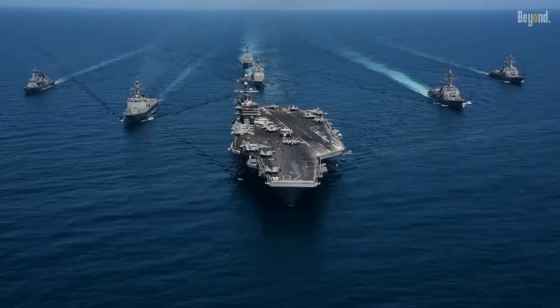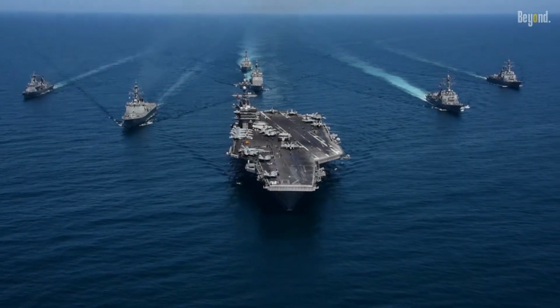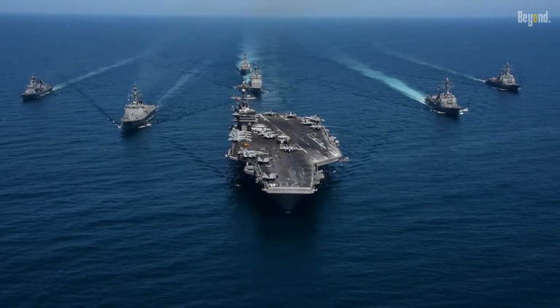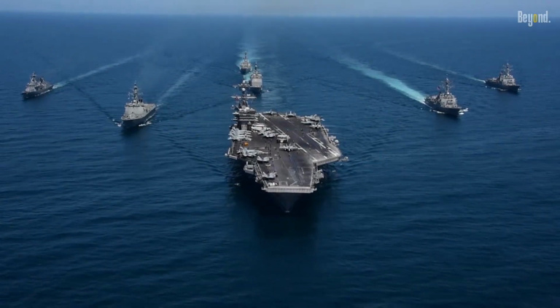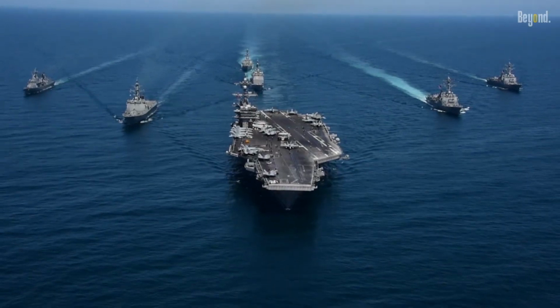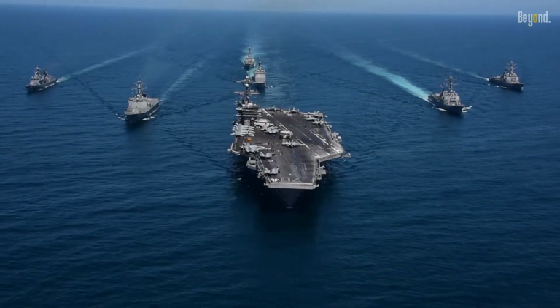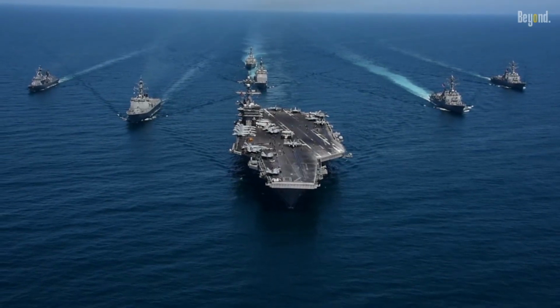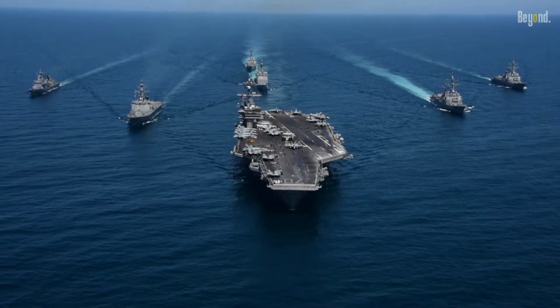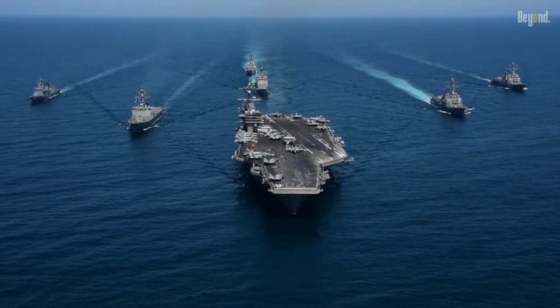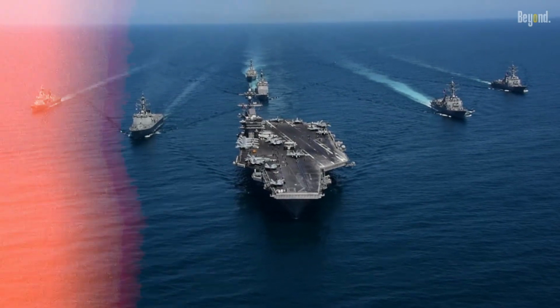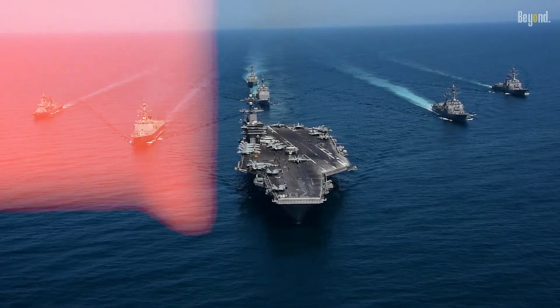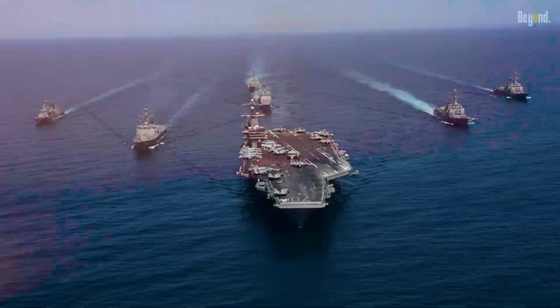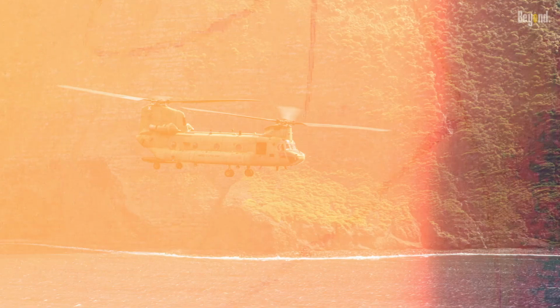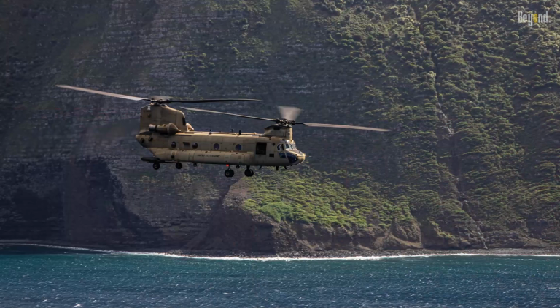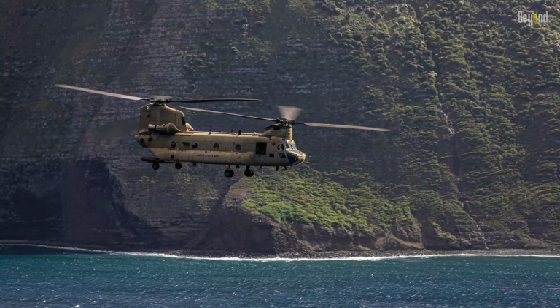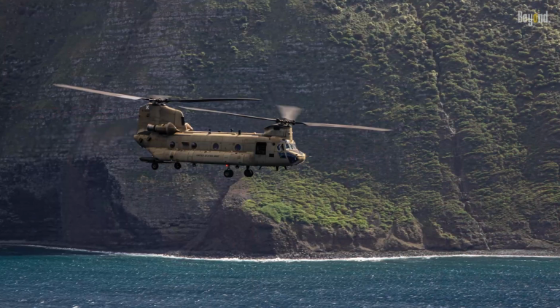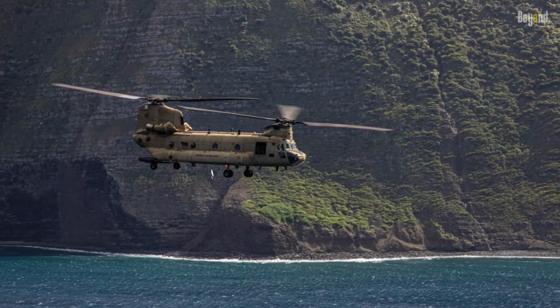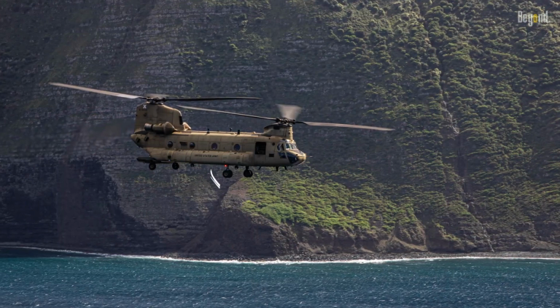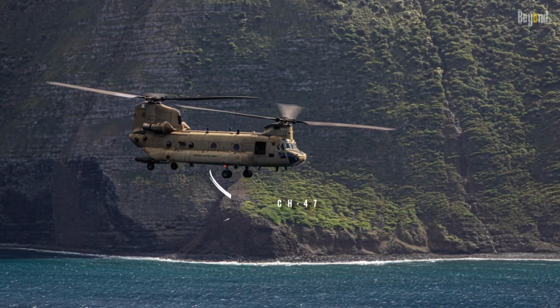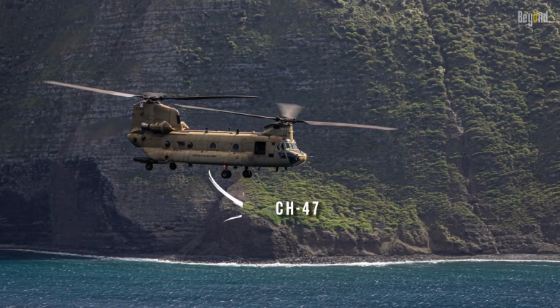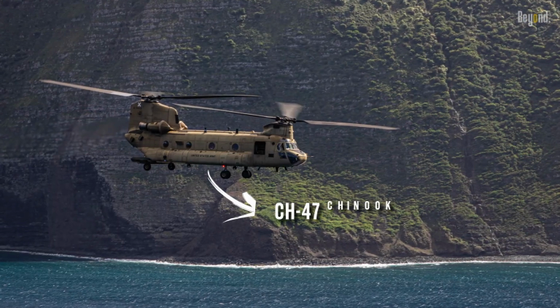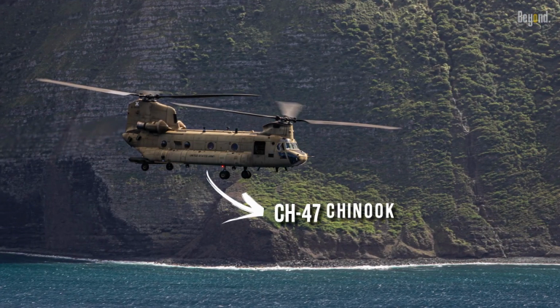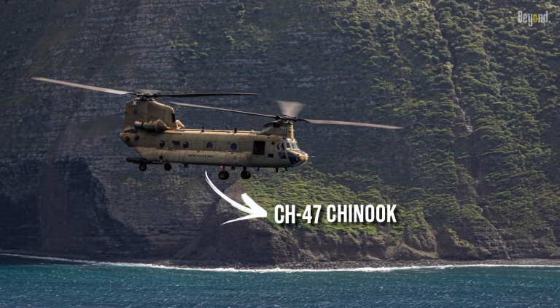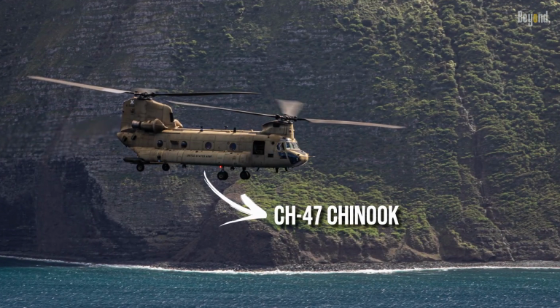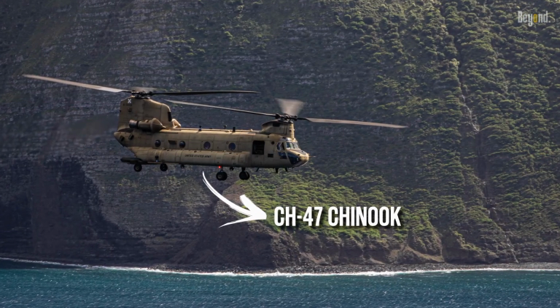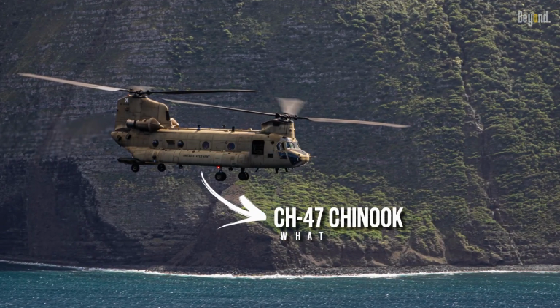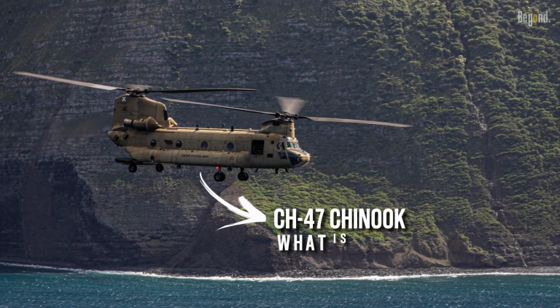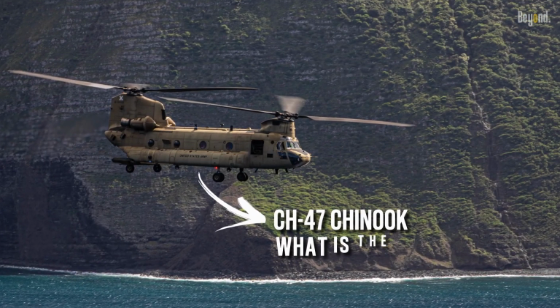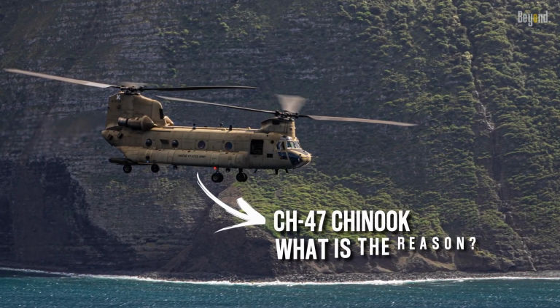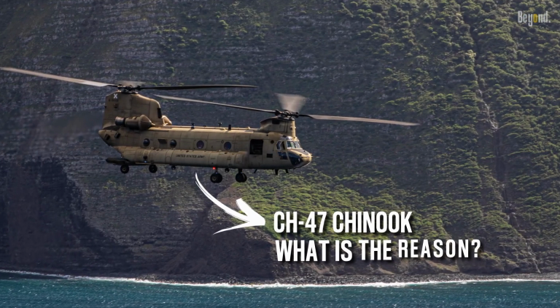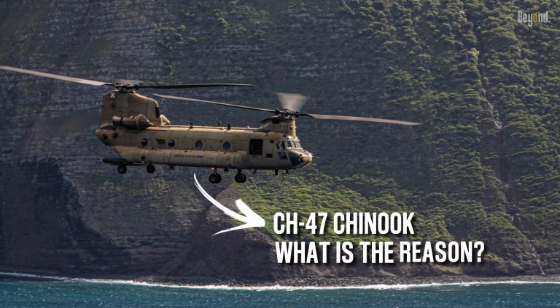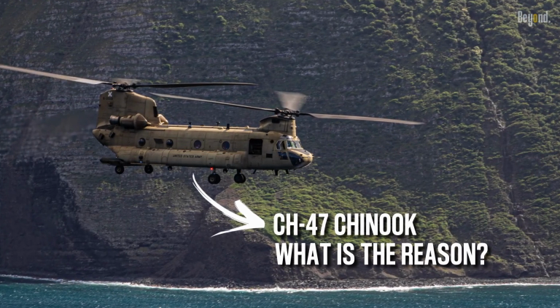Of all the combat units owned by the U.S. Navy, why doesn't this helicopter operate with them? What is the reason?